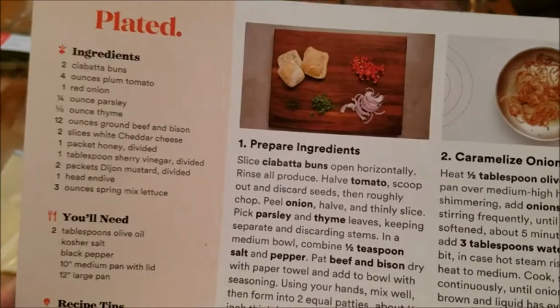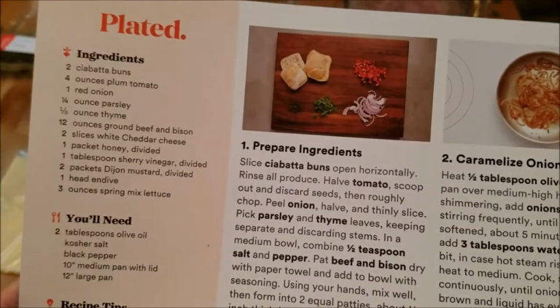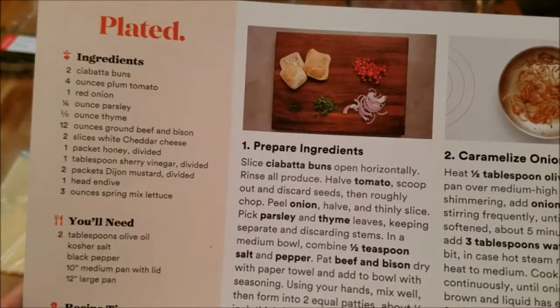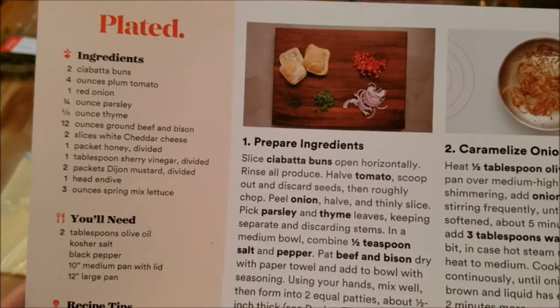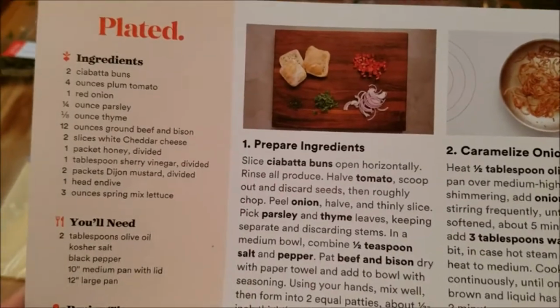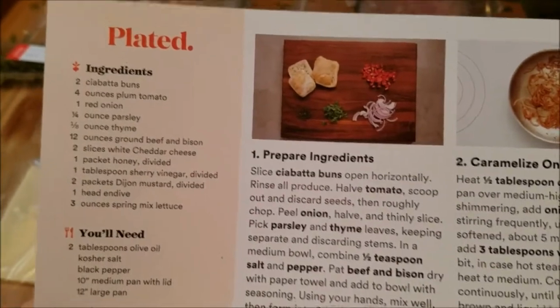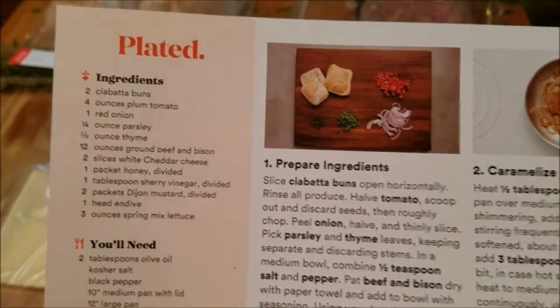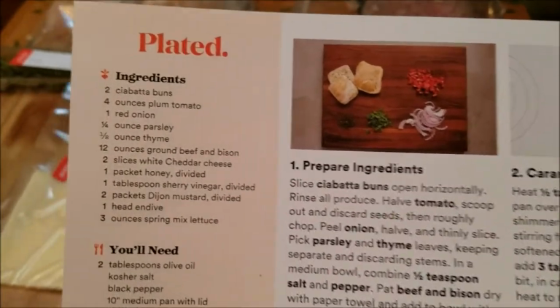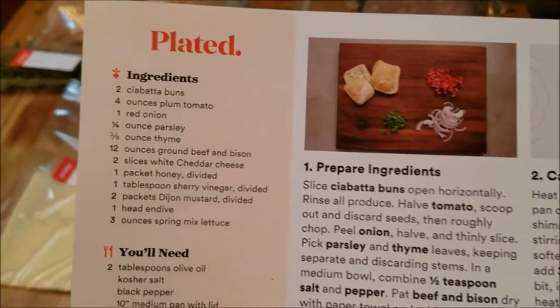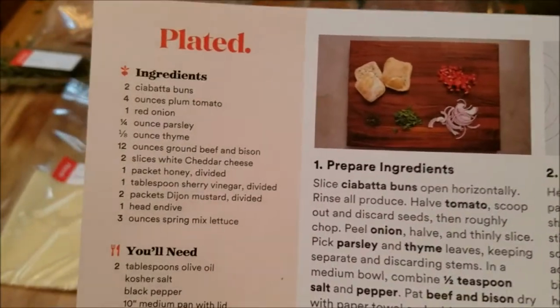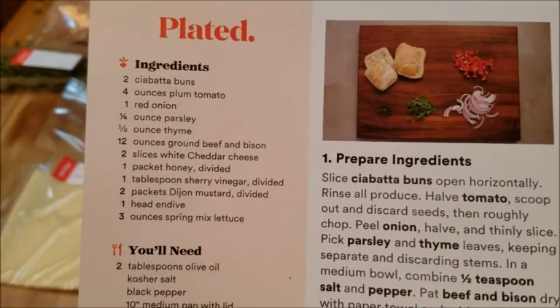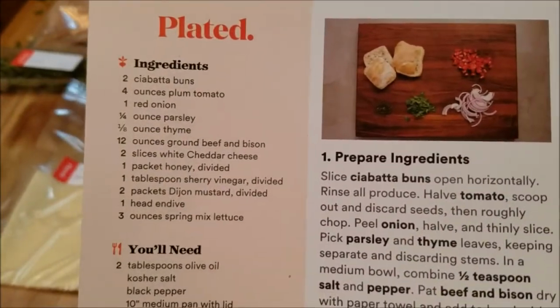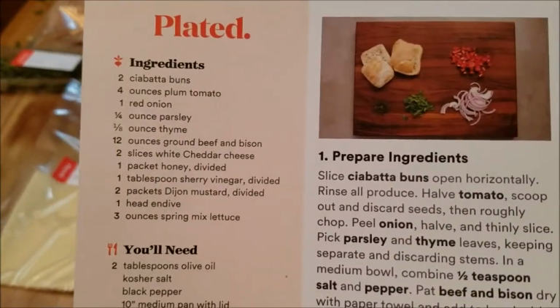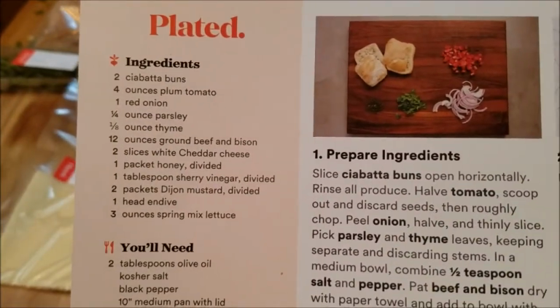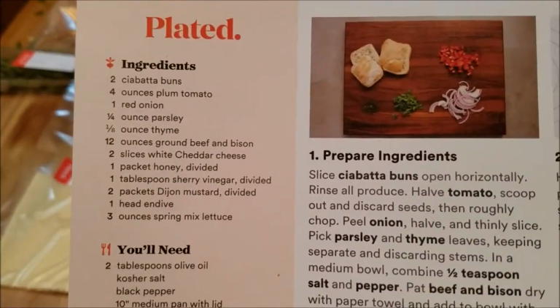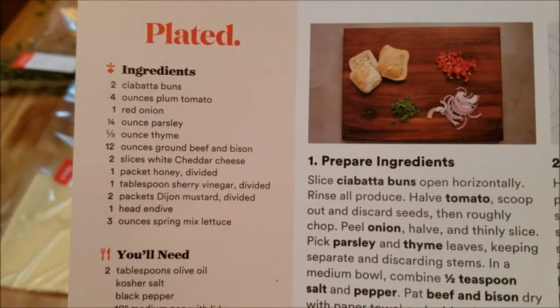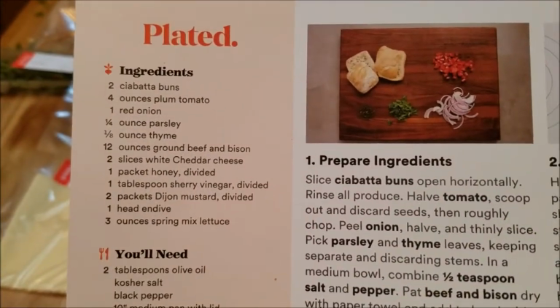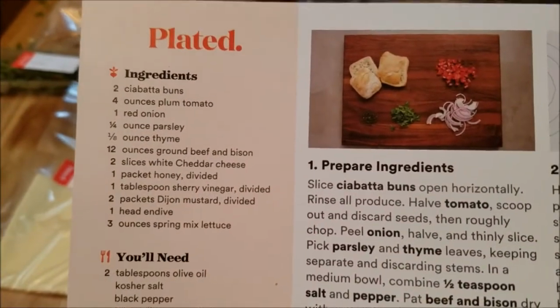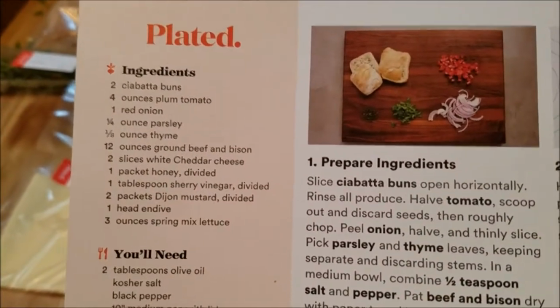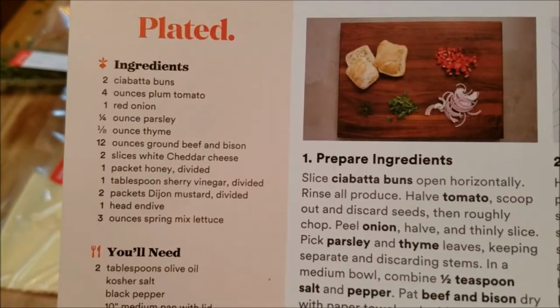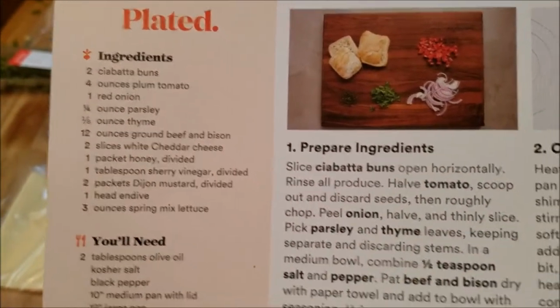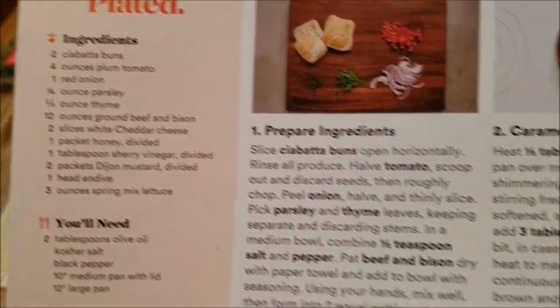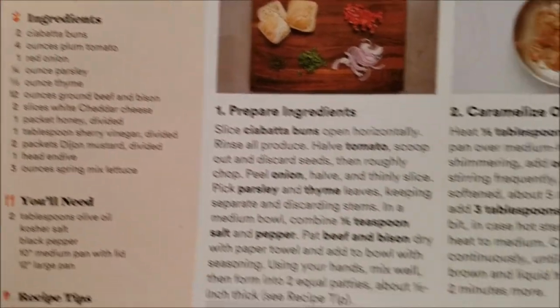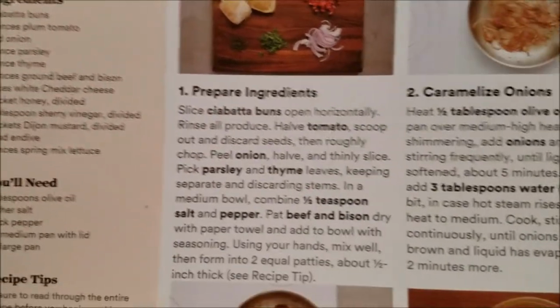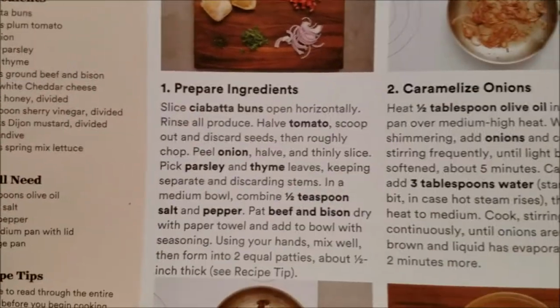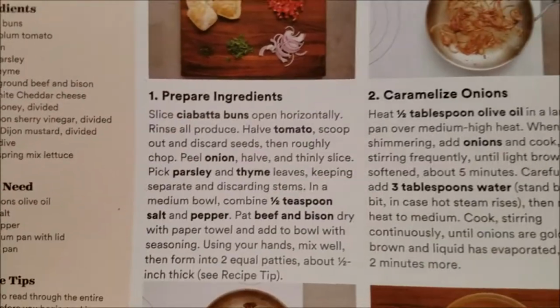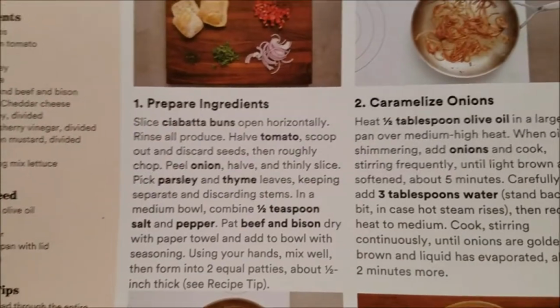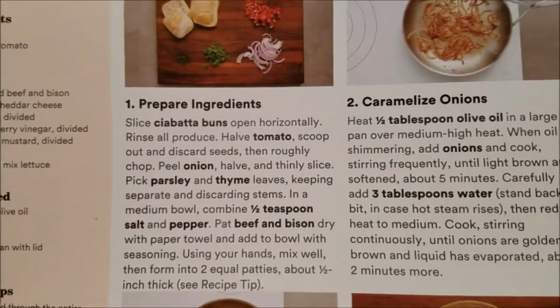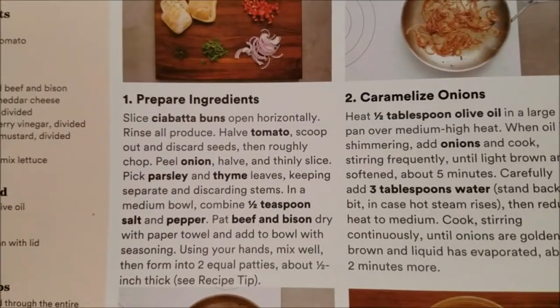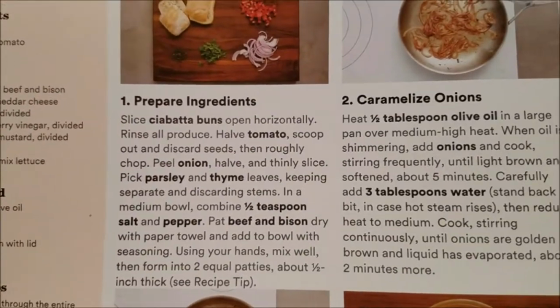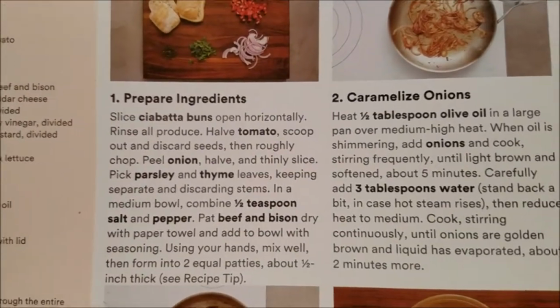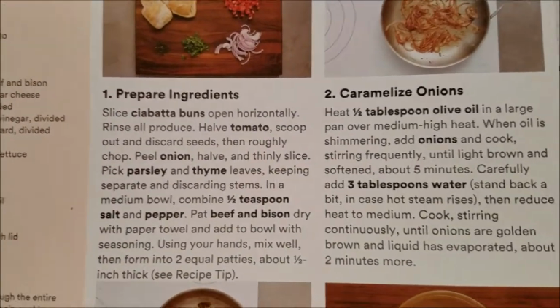Okay, here's your ingredients. And here's your directions.